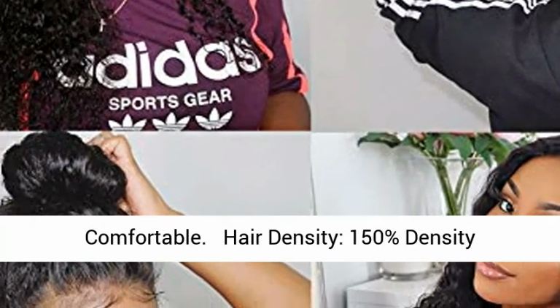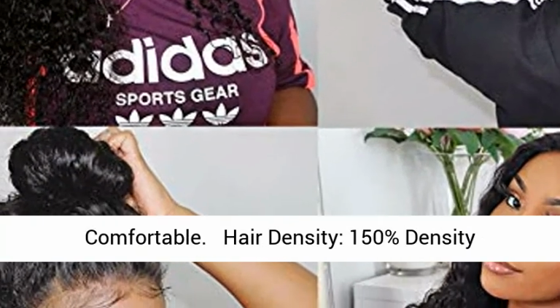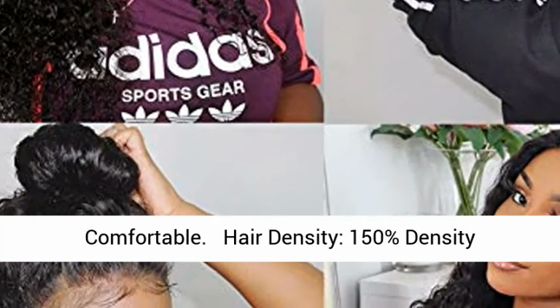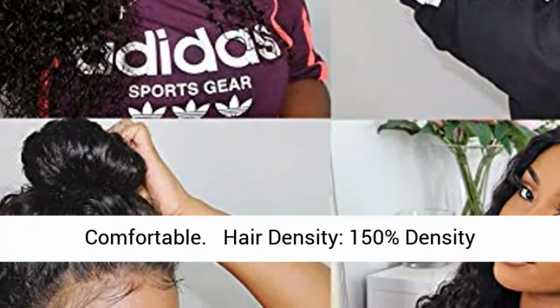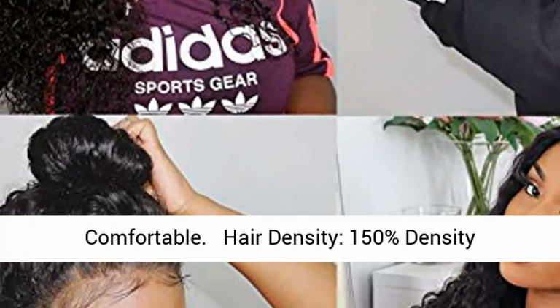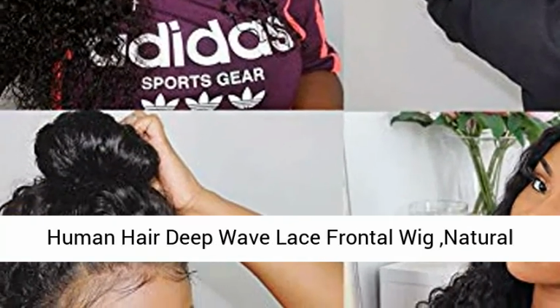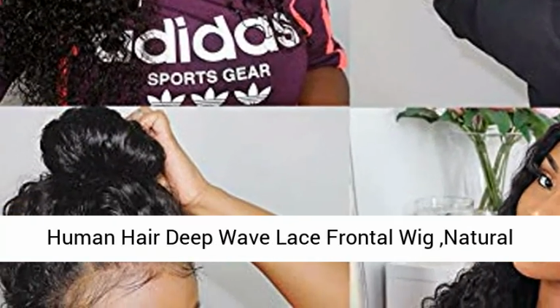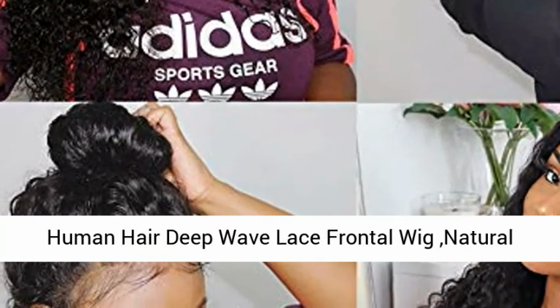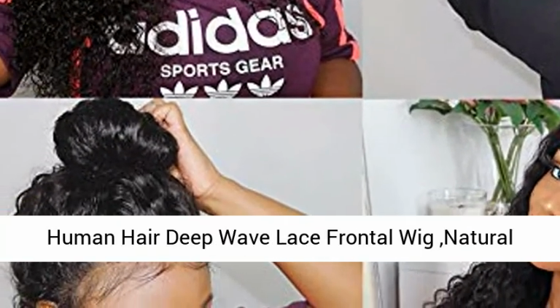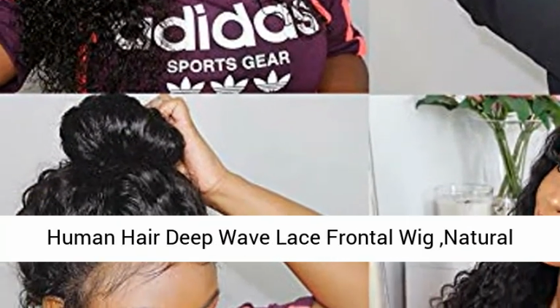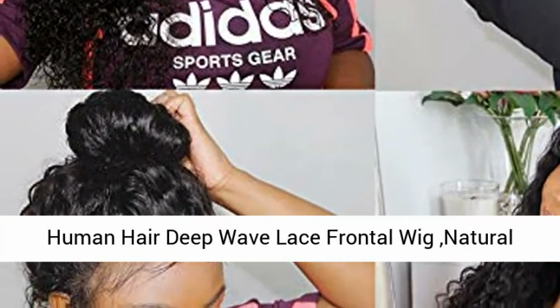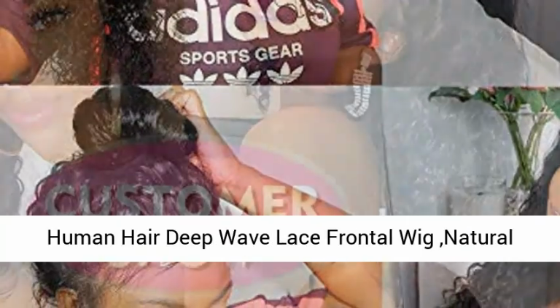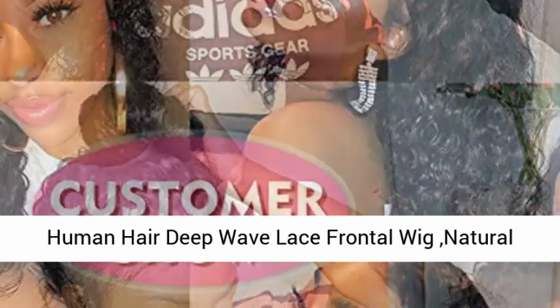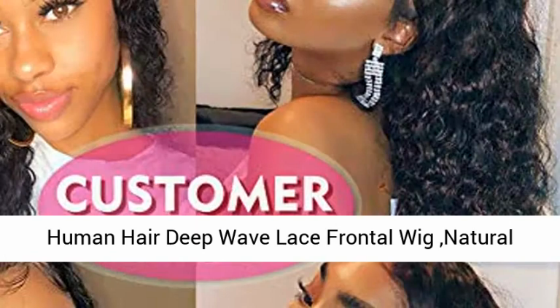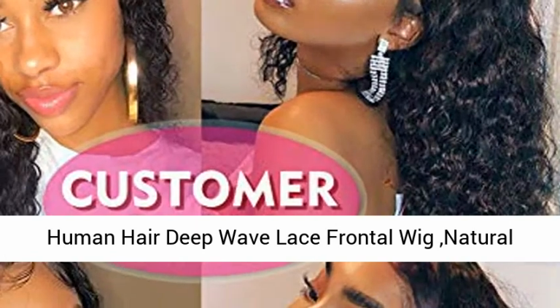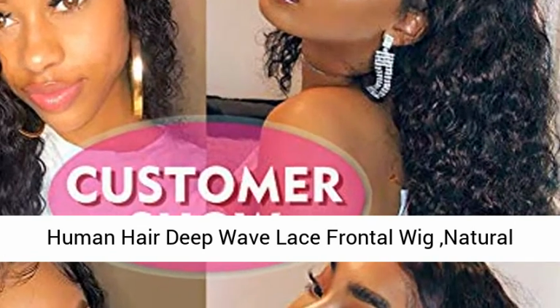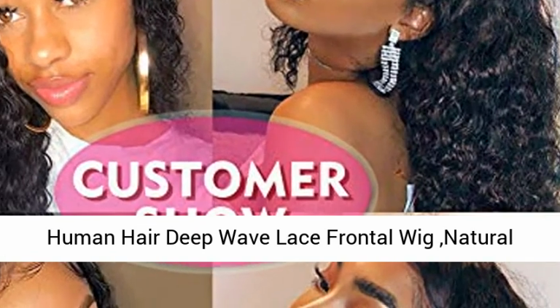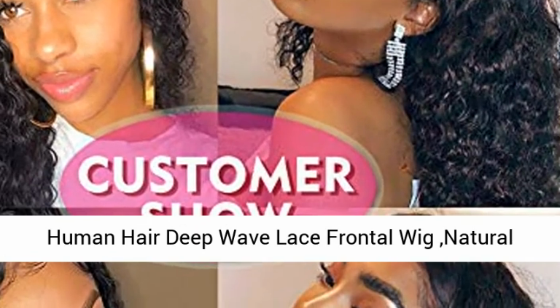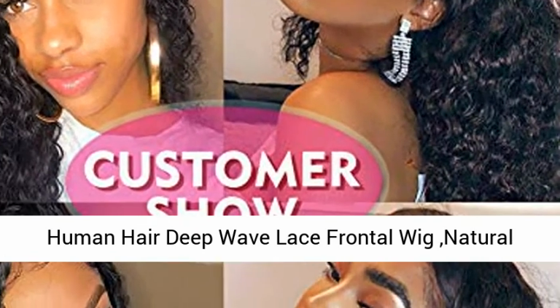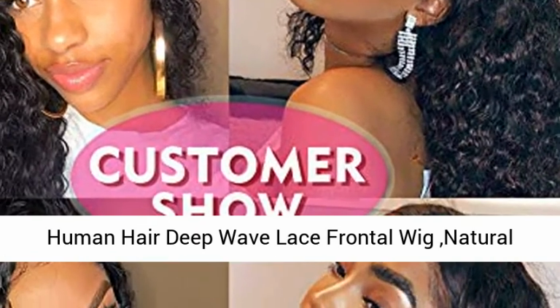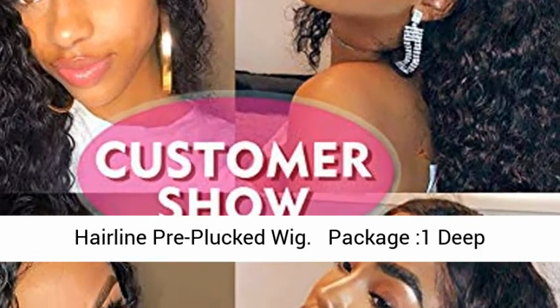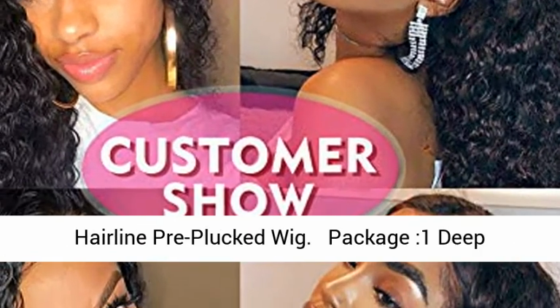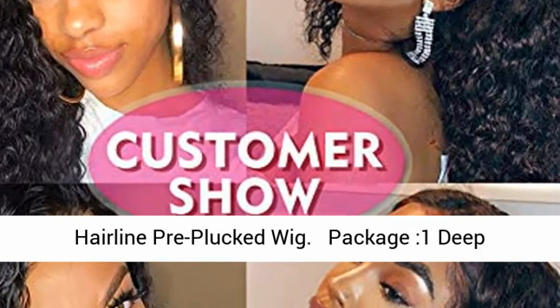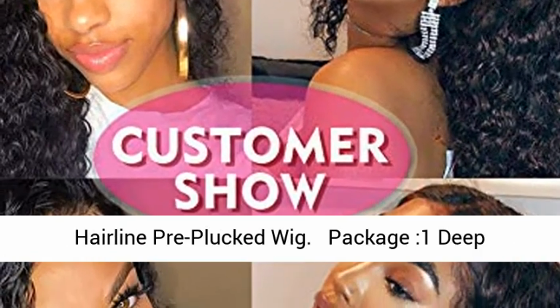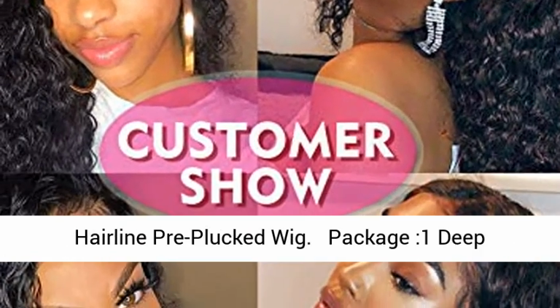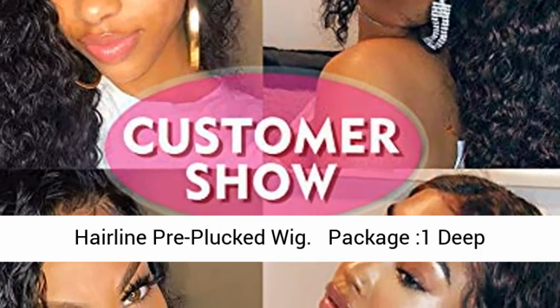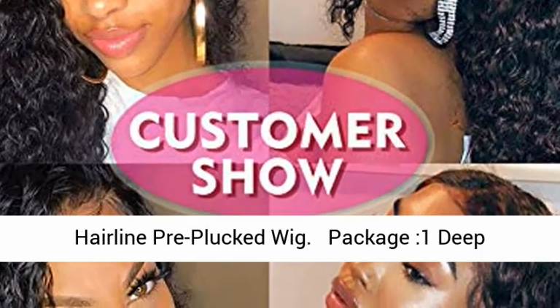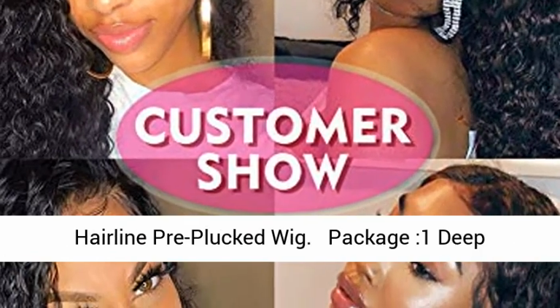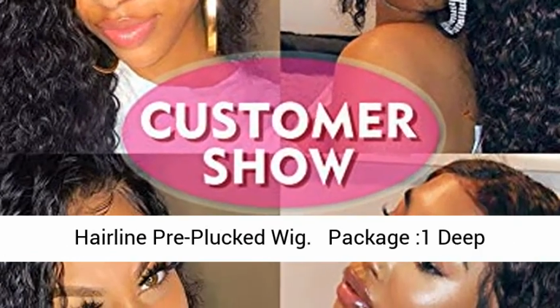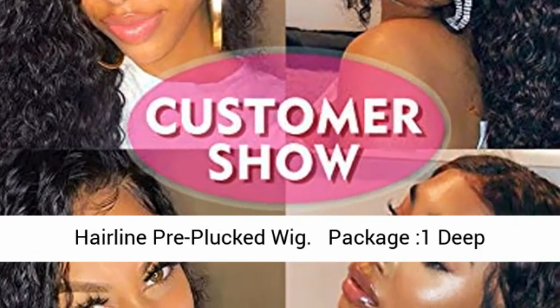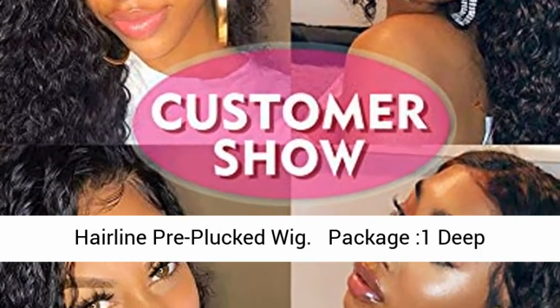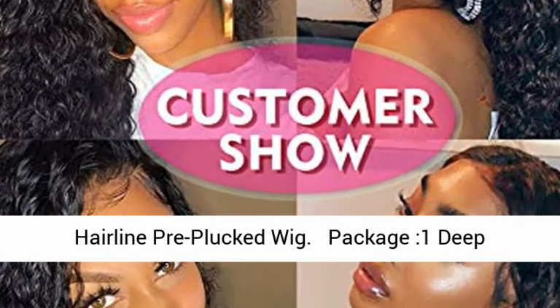Hair Density: 150% Density Human Hair Deep Wave Lace Frontal Wig, Natural Hairline, Pre-Plucked Wig.